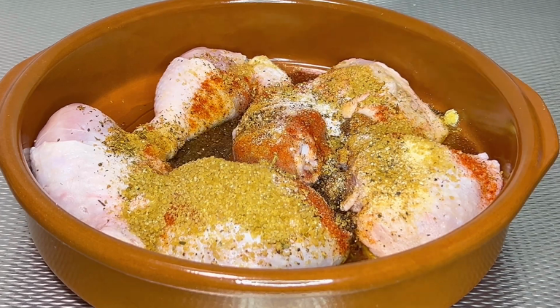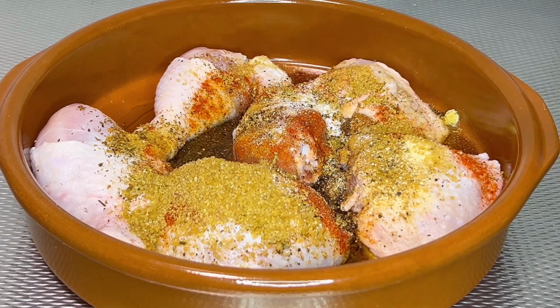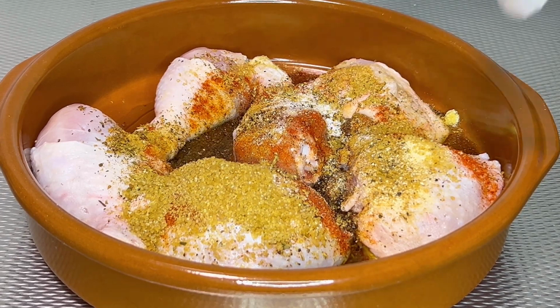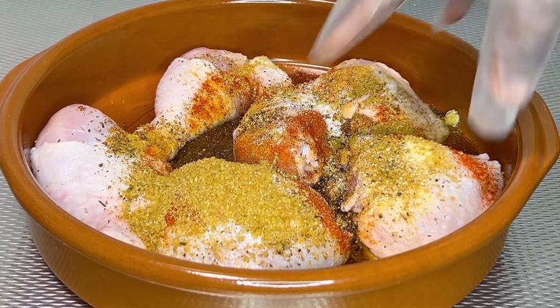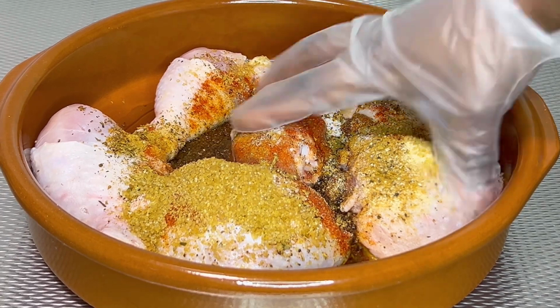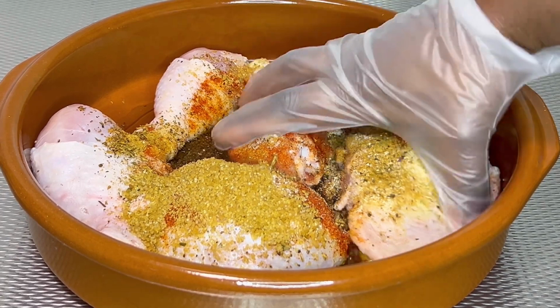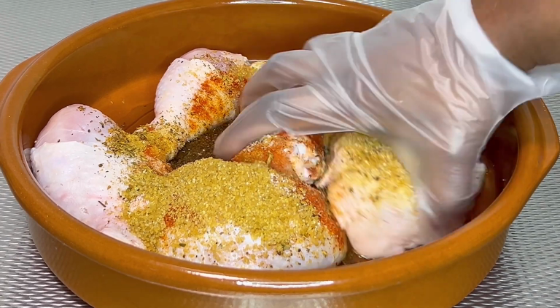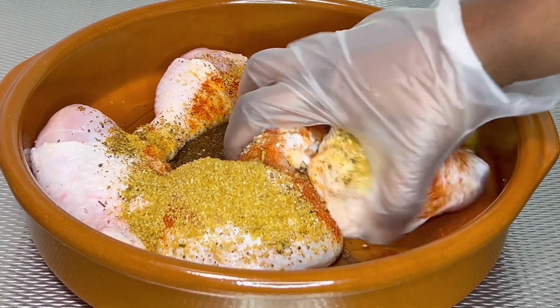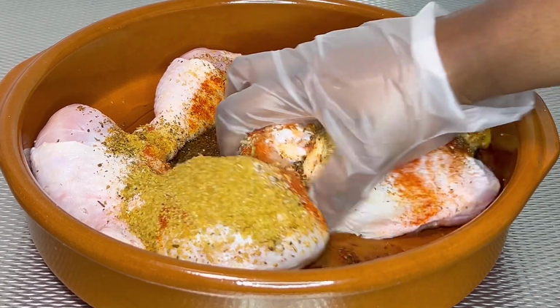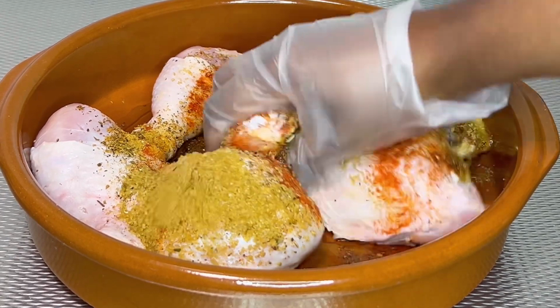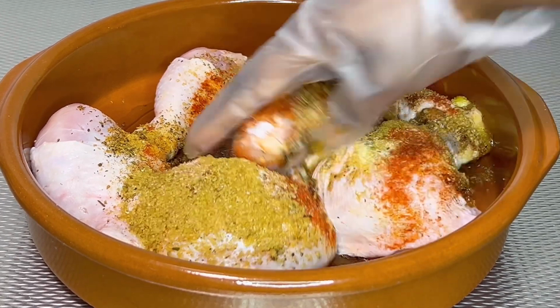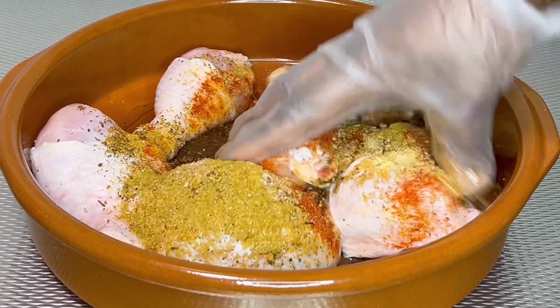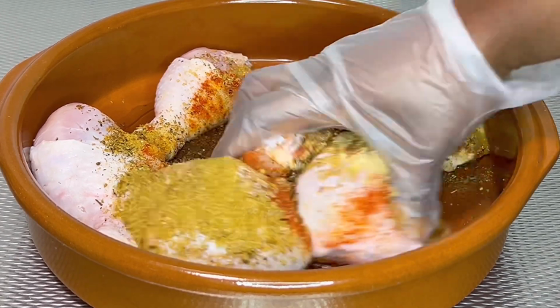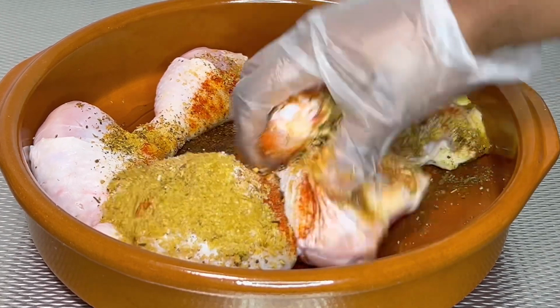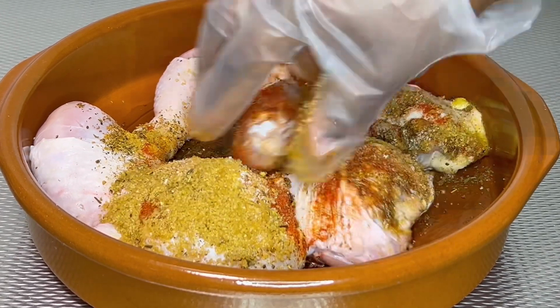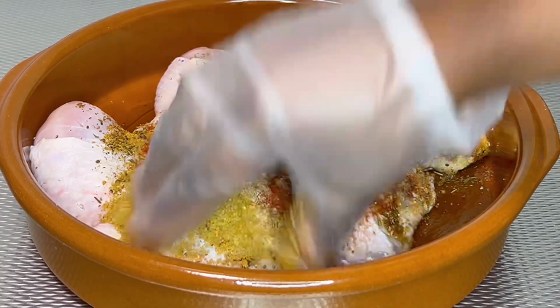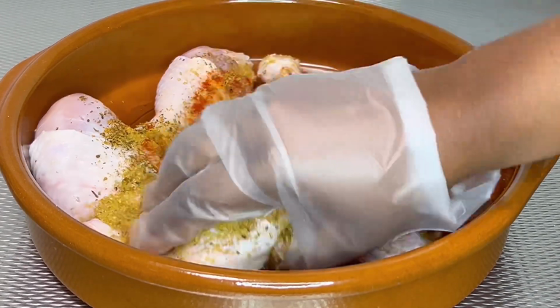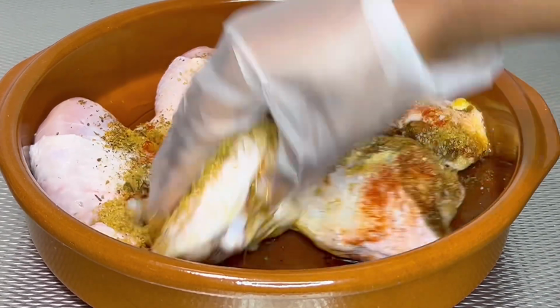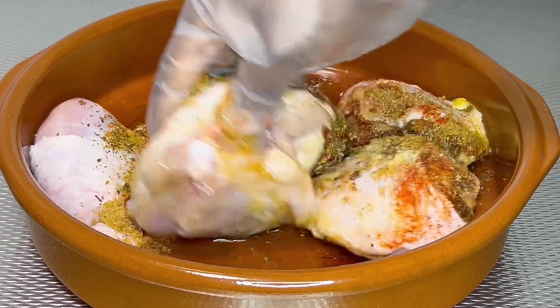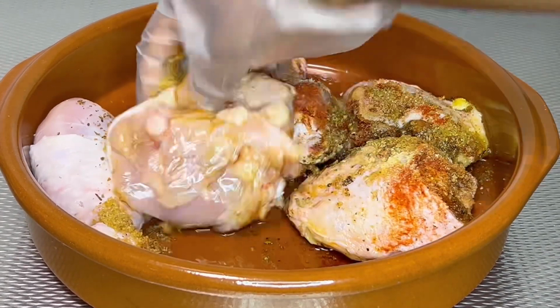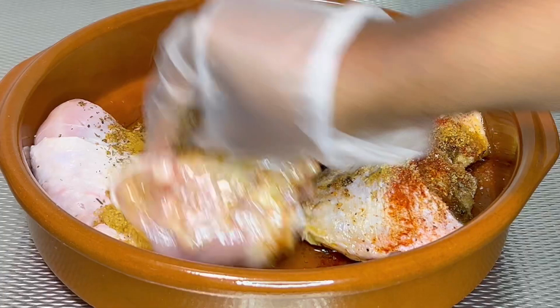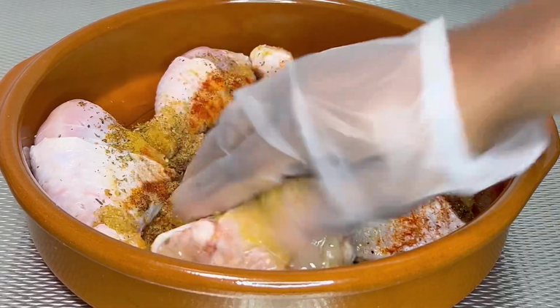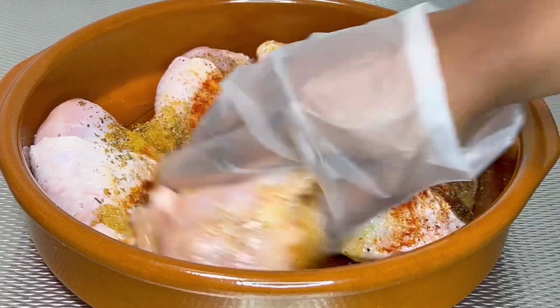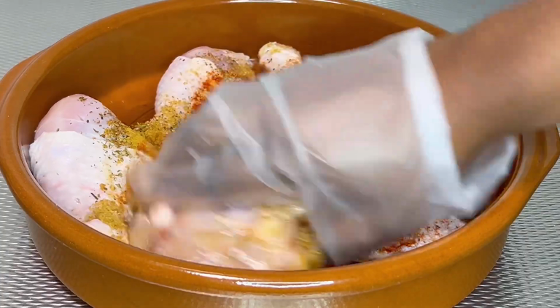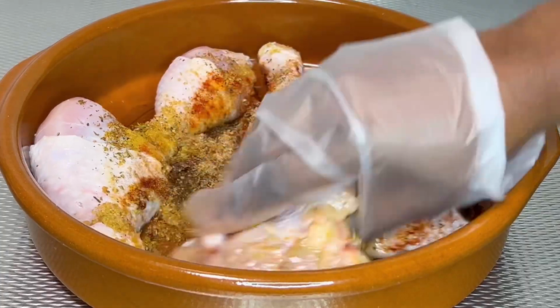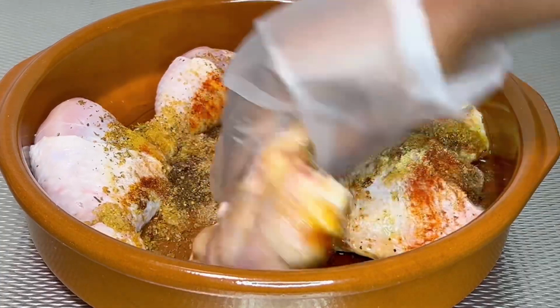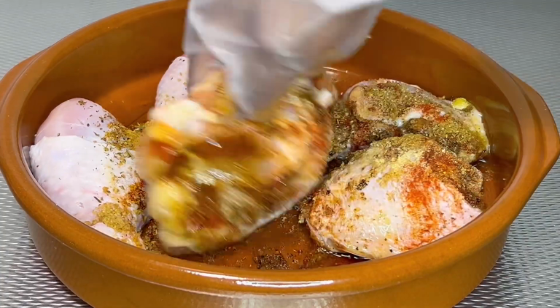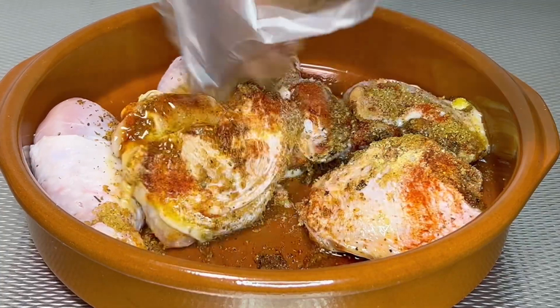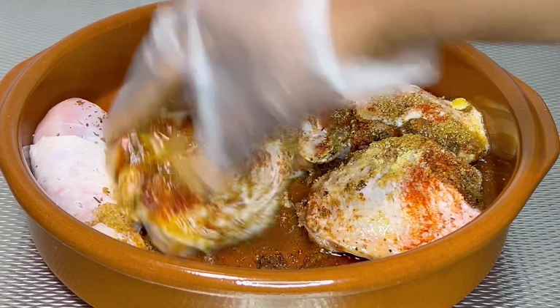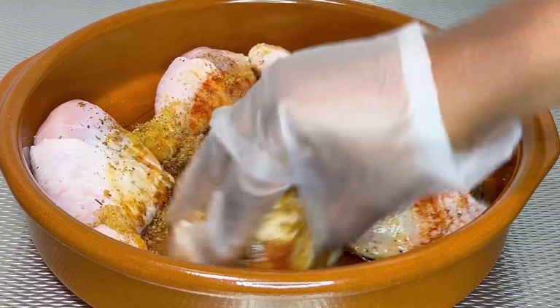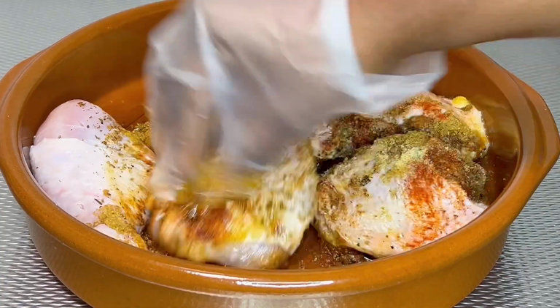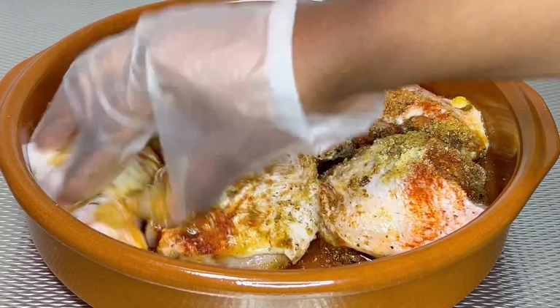Mix together and set aside to marinate for at least 30 minutes.